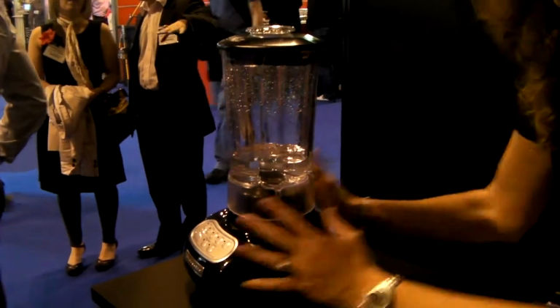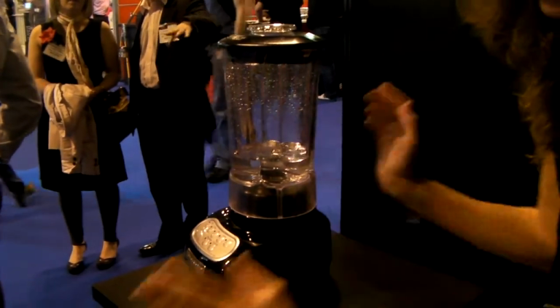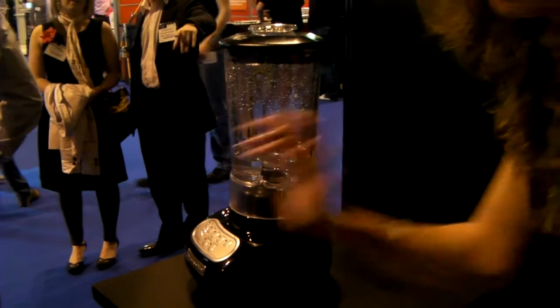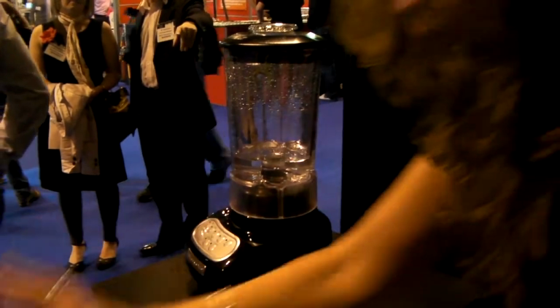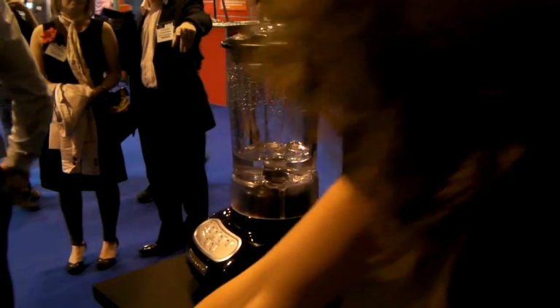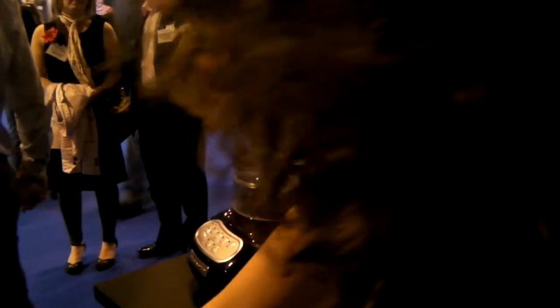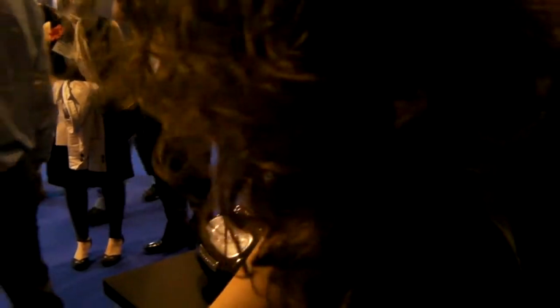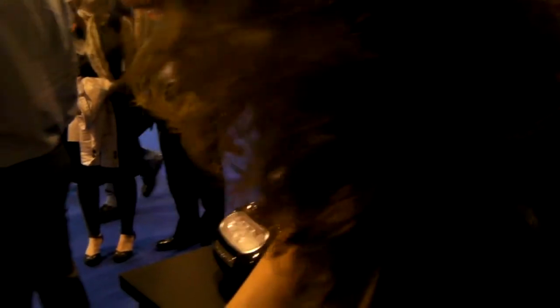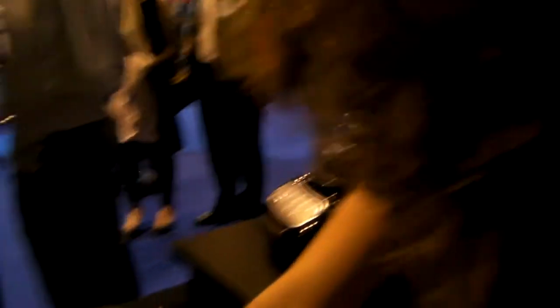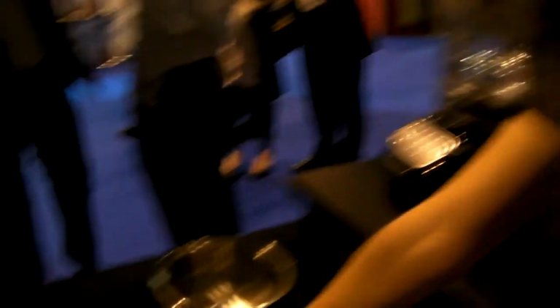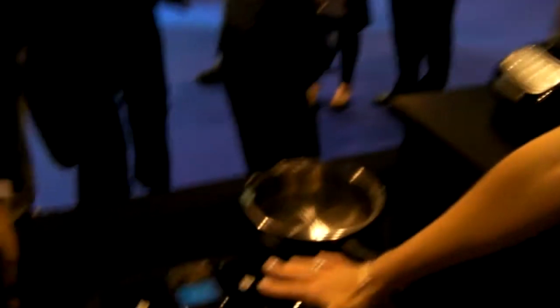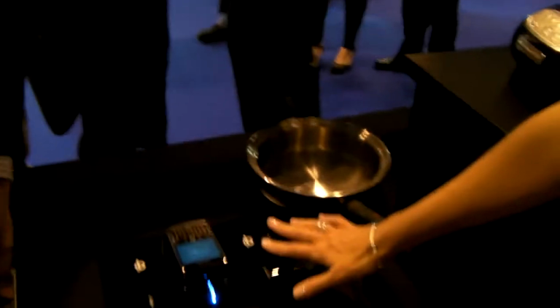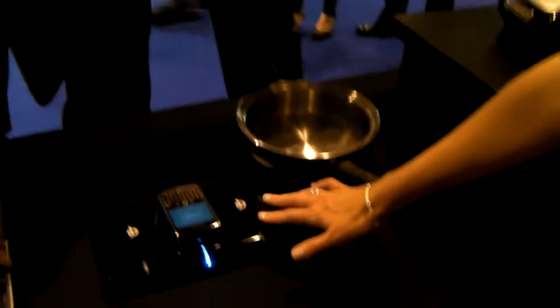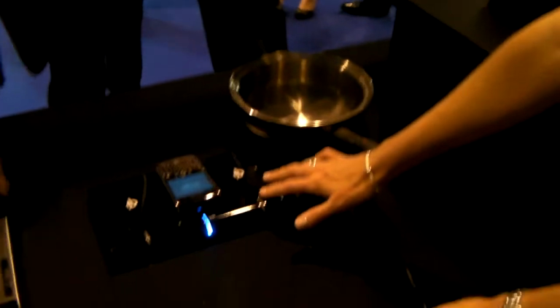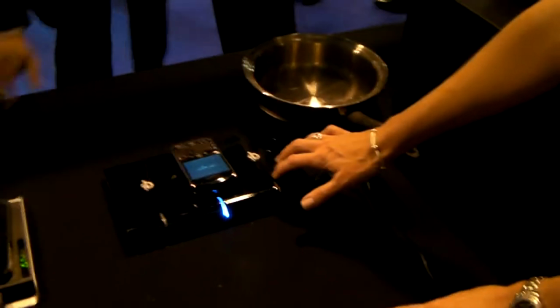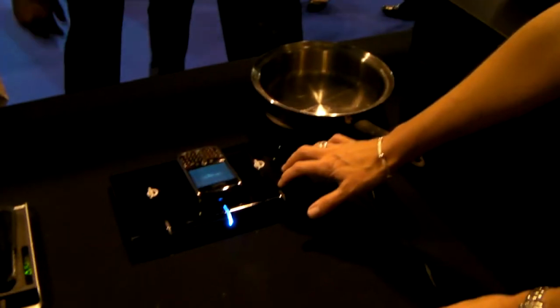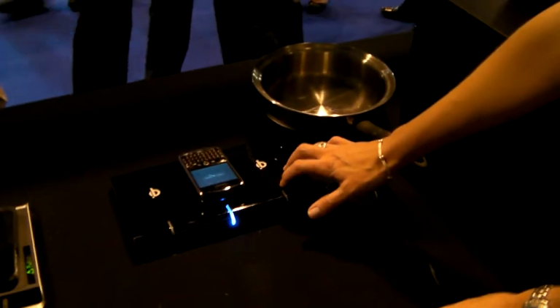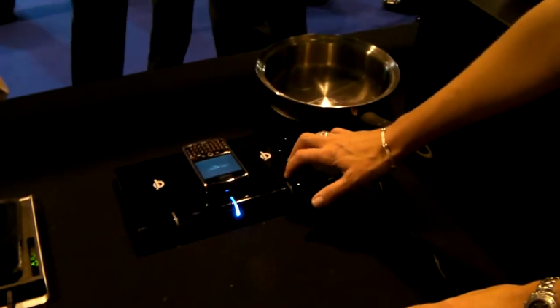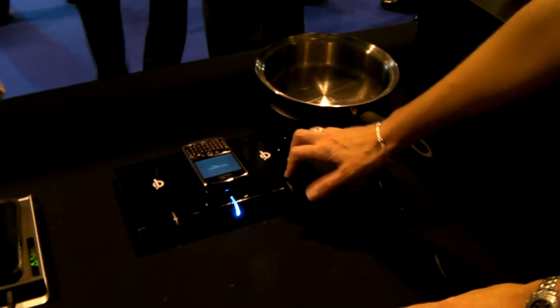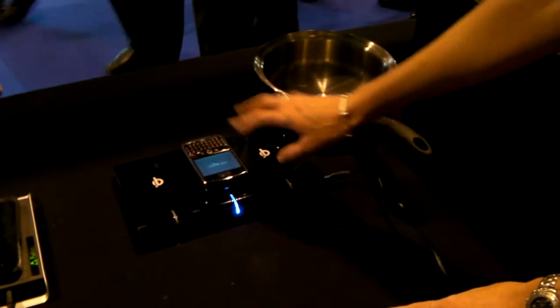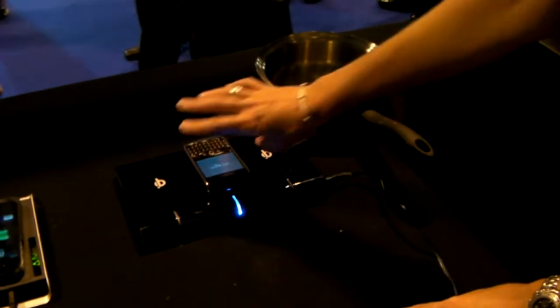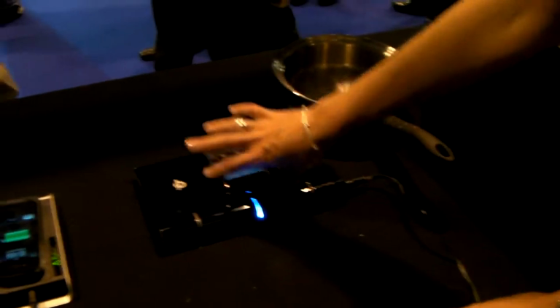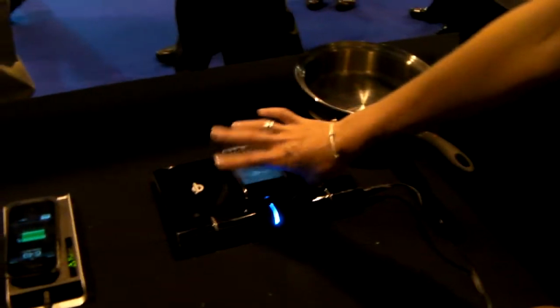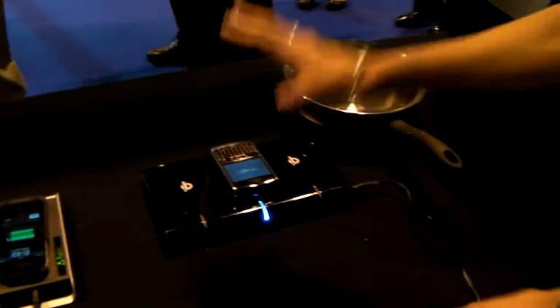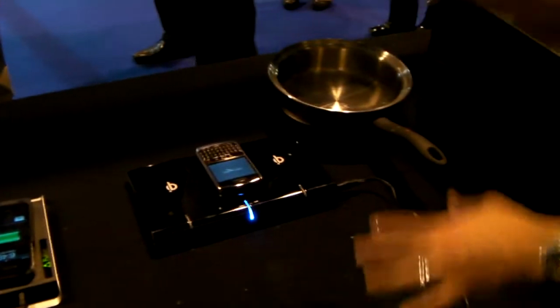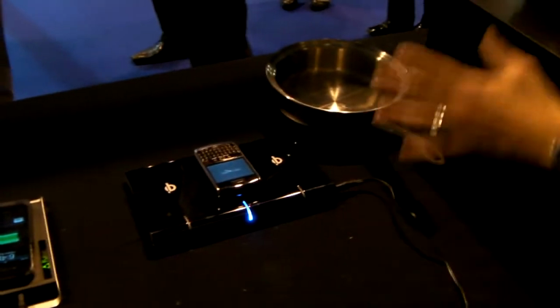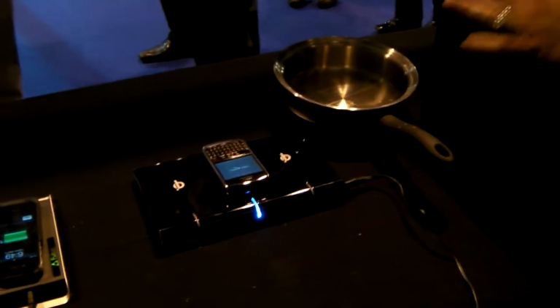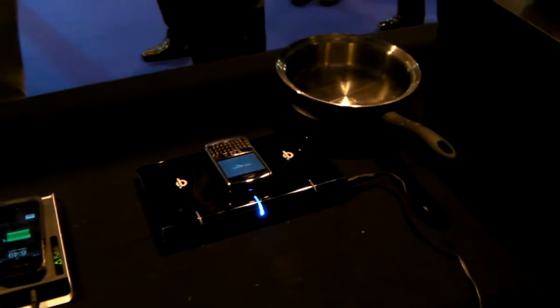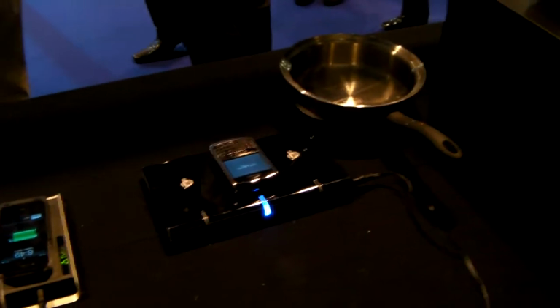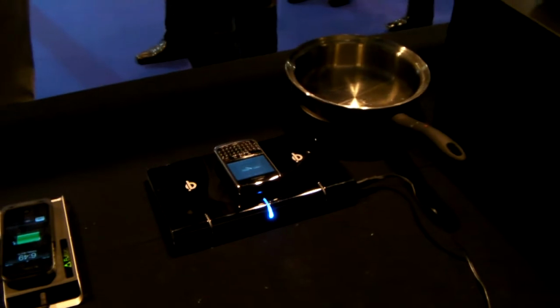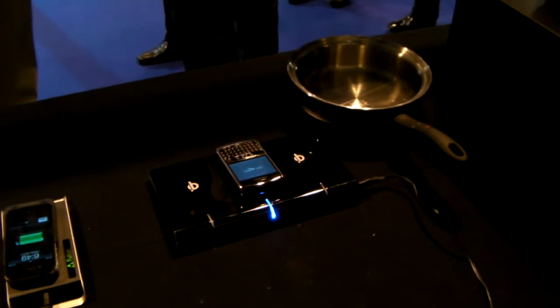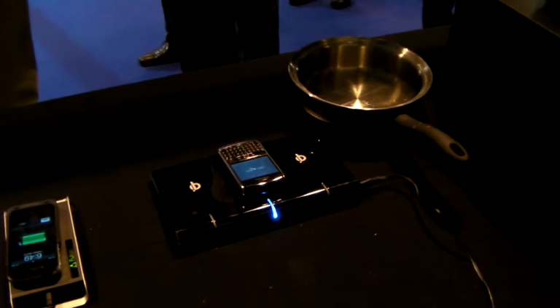We have examples of where we can charge a cell phone on it — so this is charging — but we also have direct power.